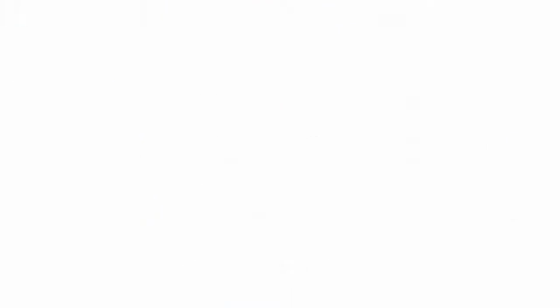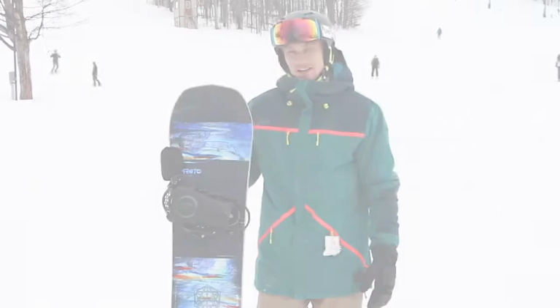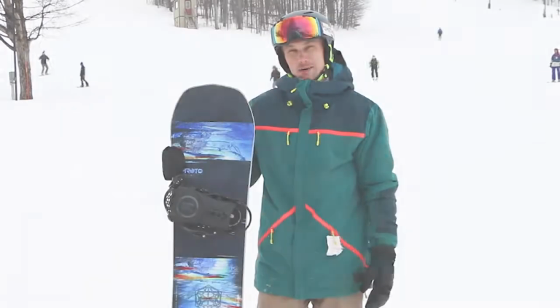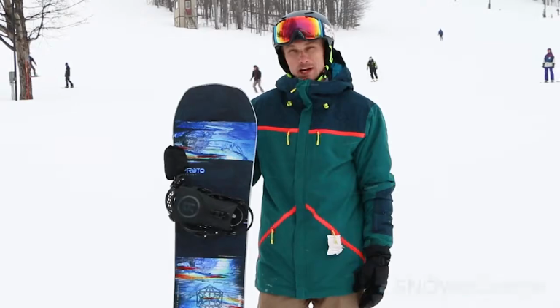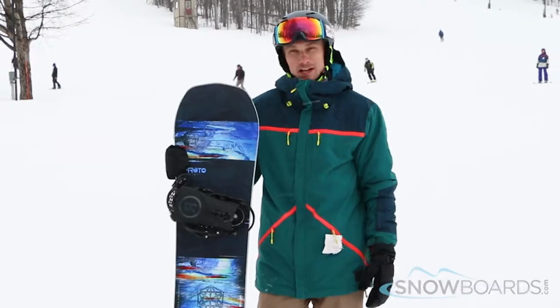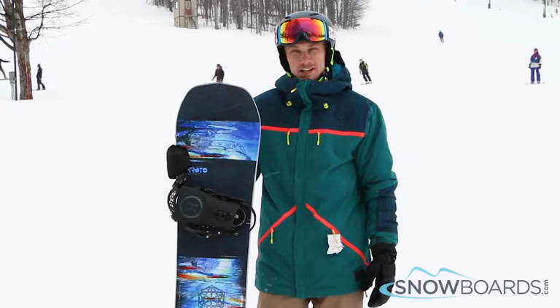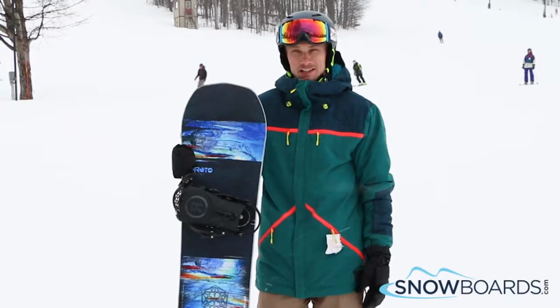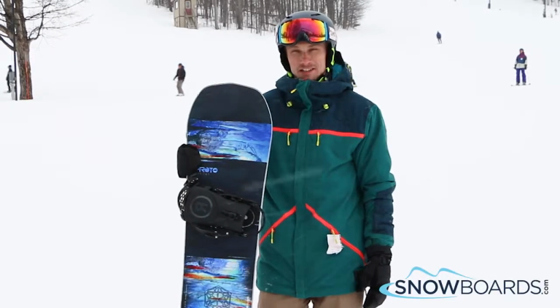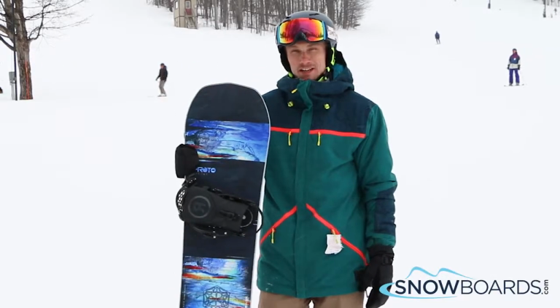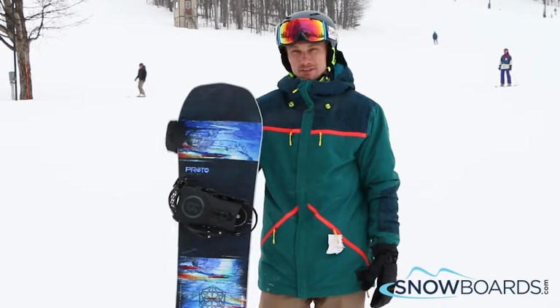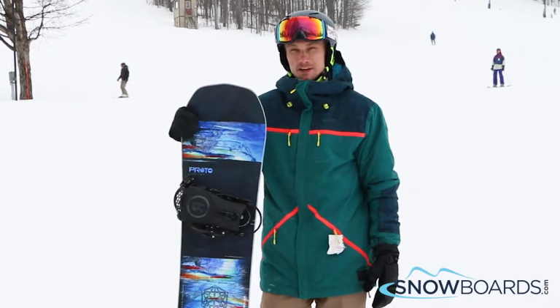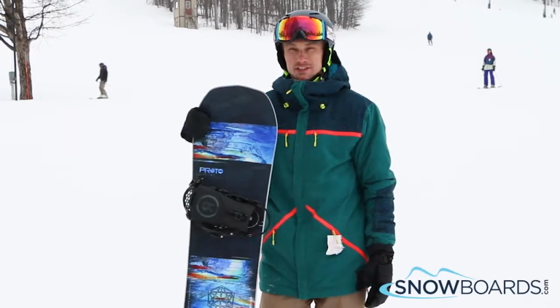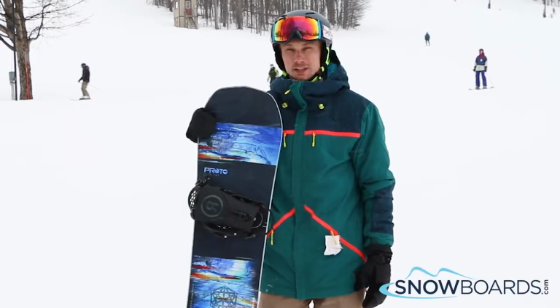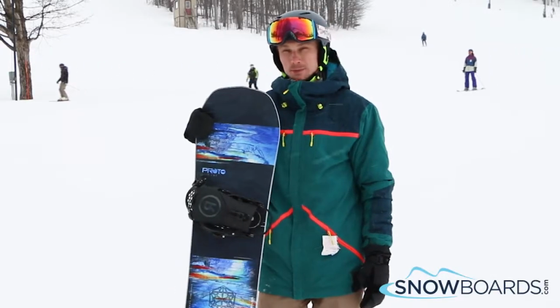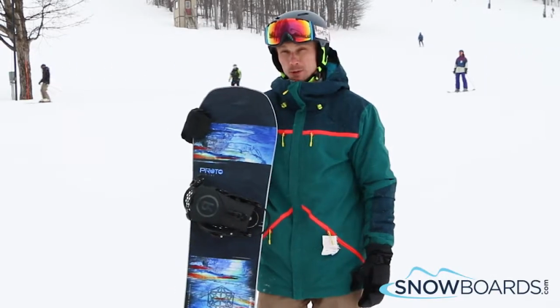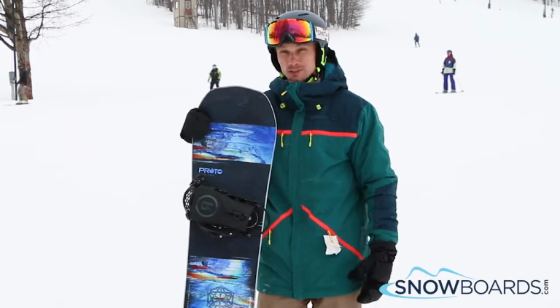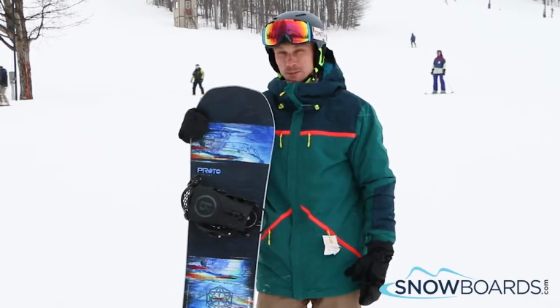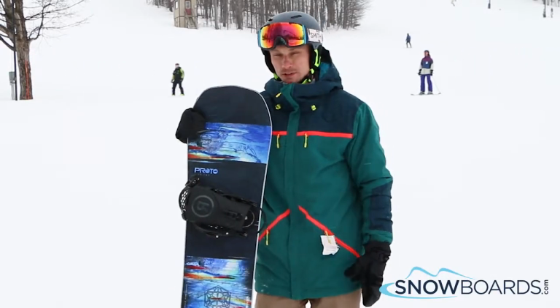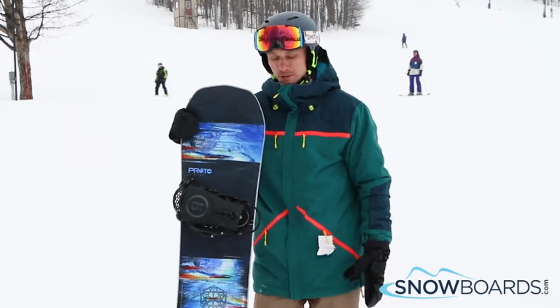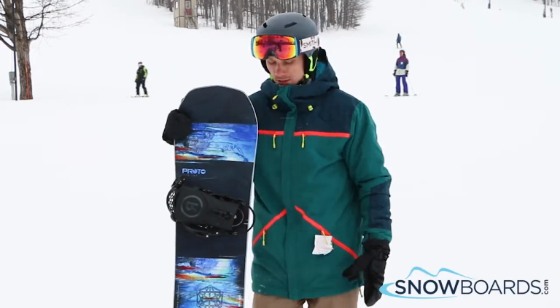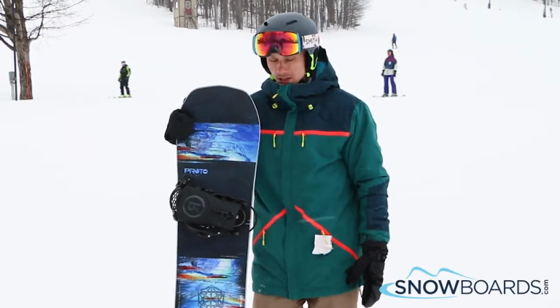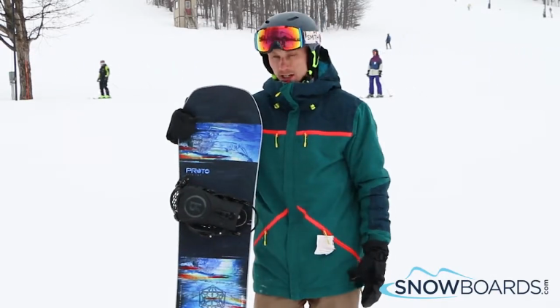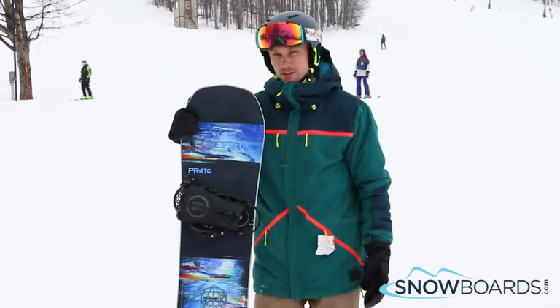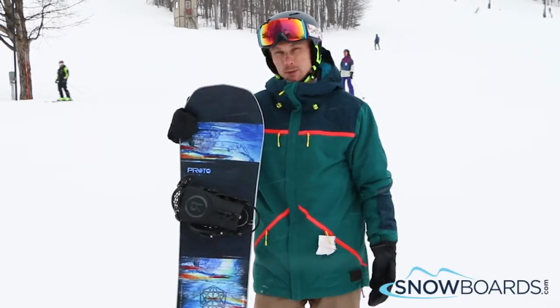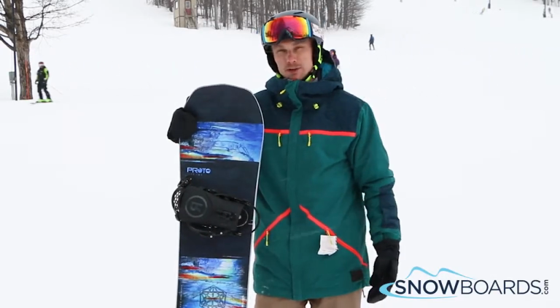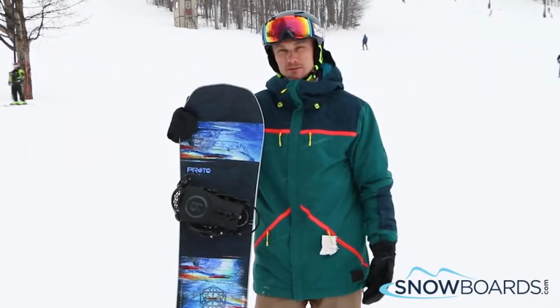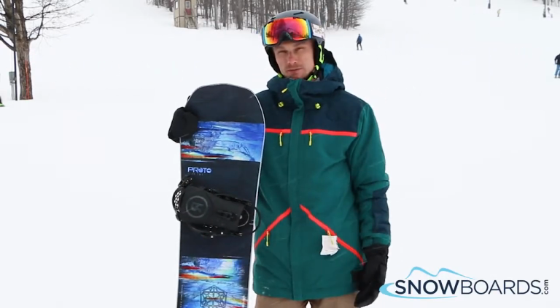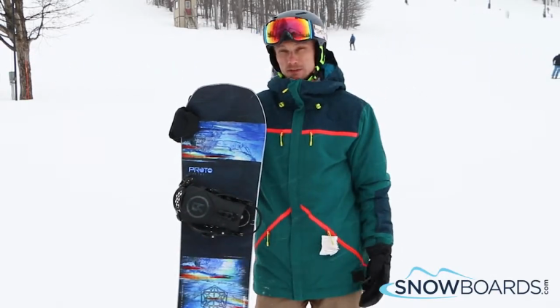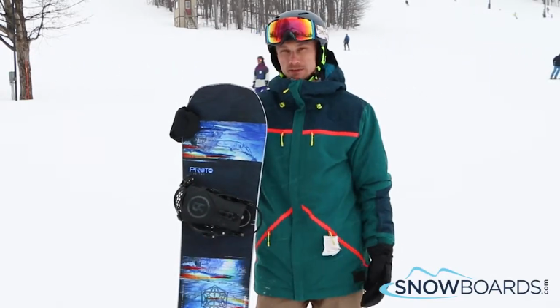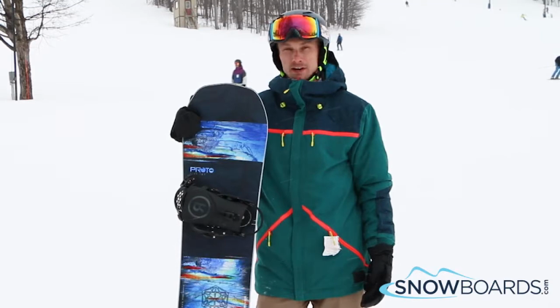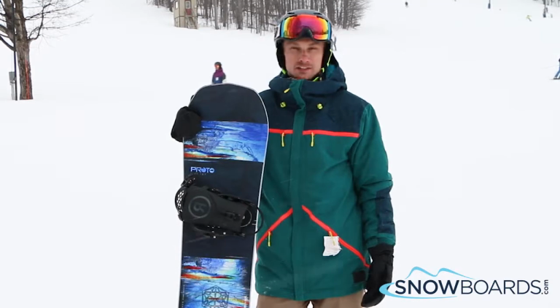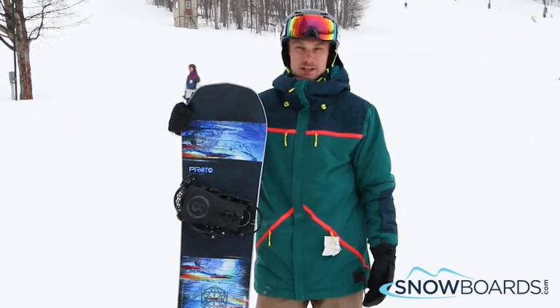Hi, I'm Al. I just got off the Never Summer Prototype 2. I give this board a 5 out of 5 stars.